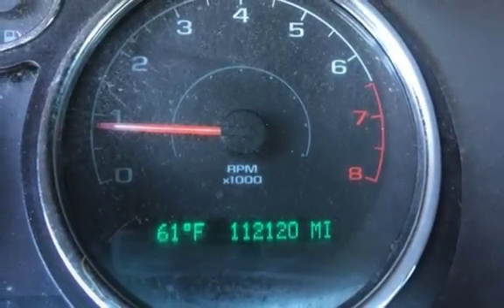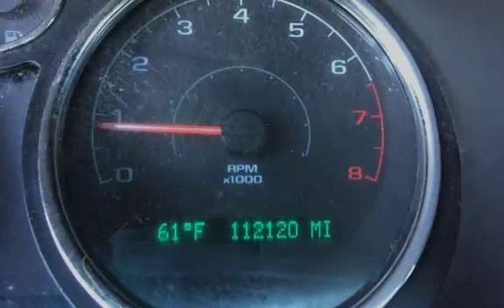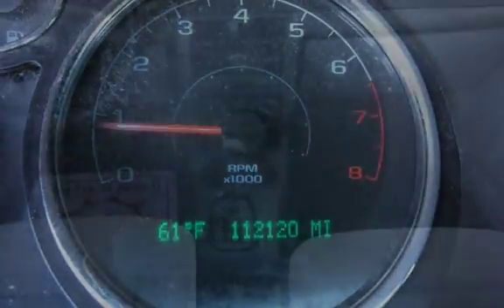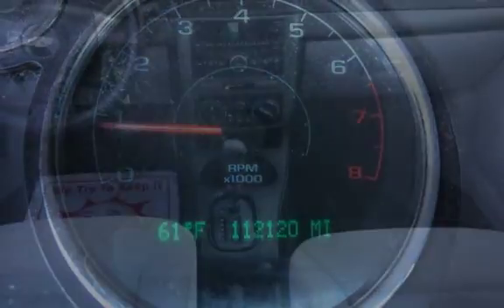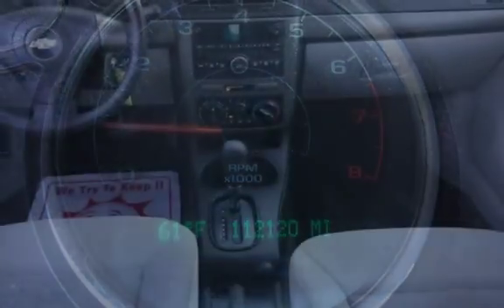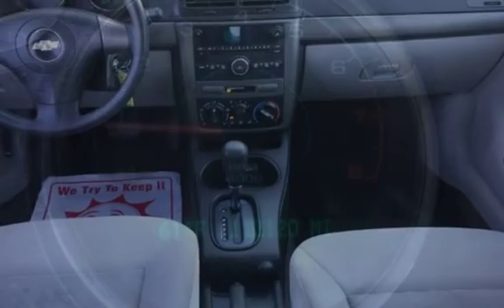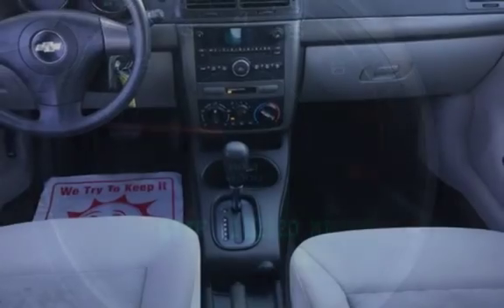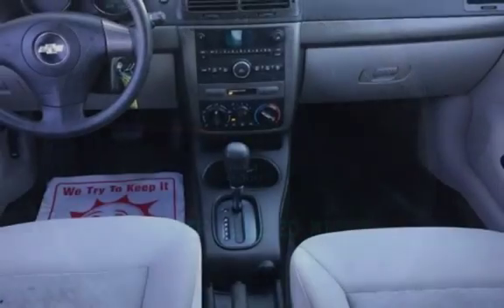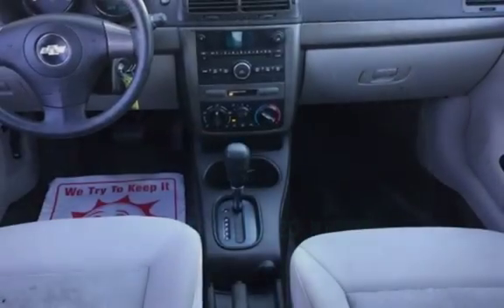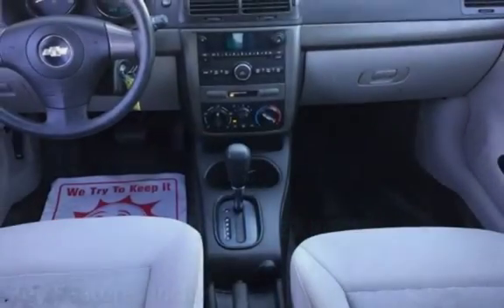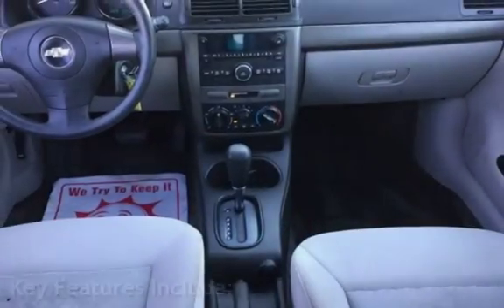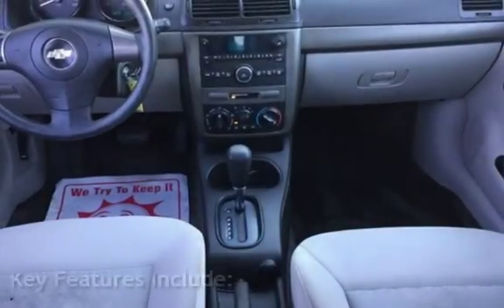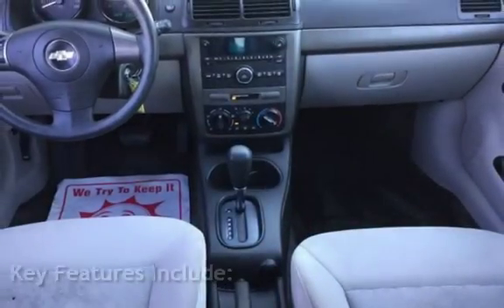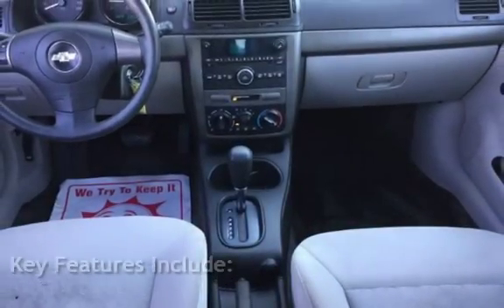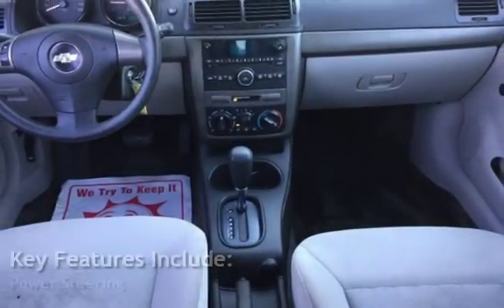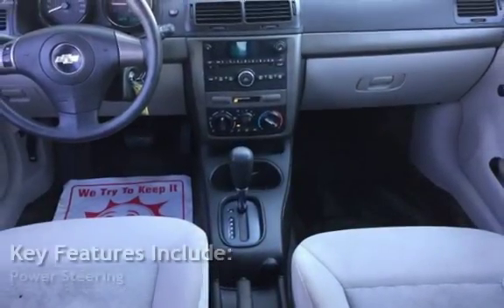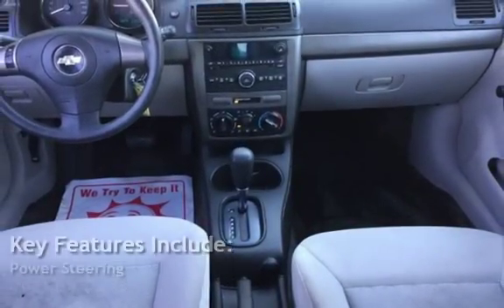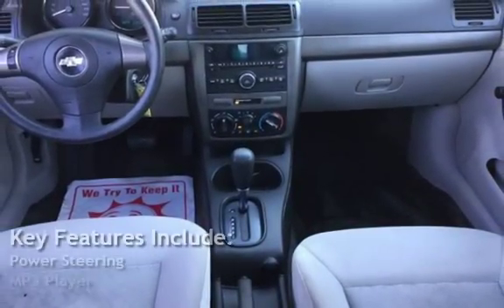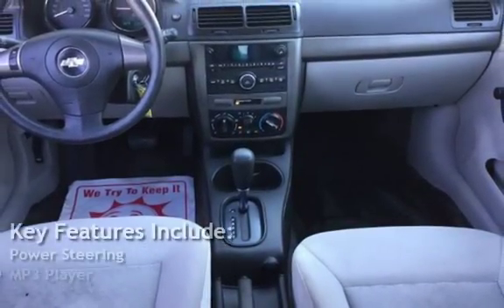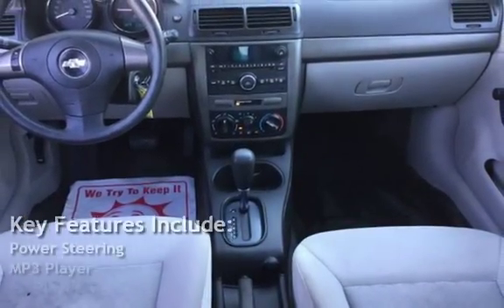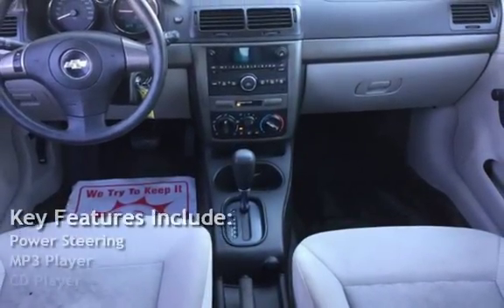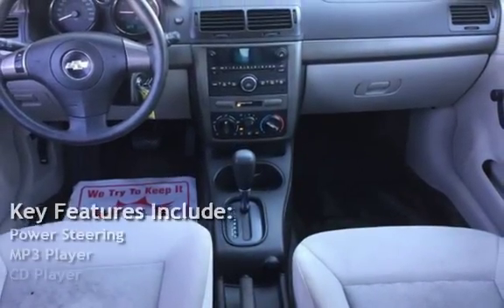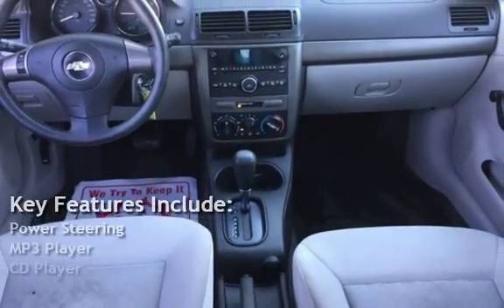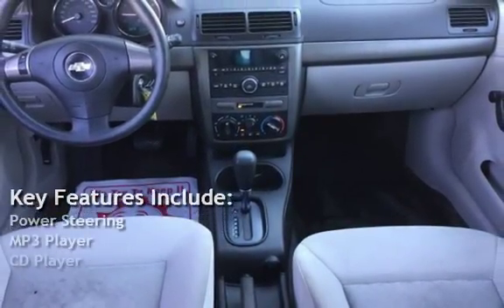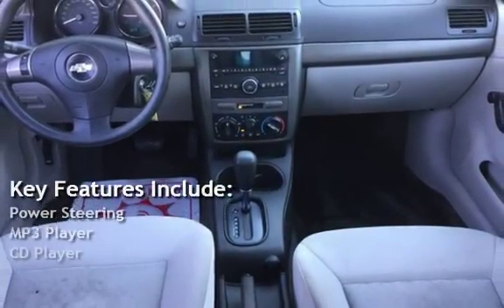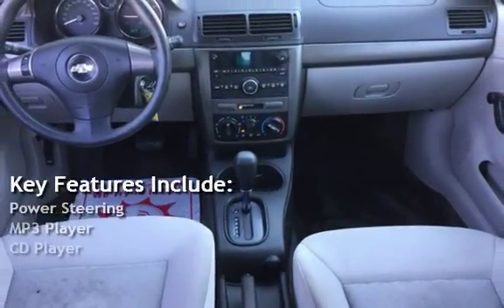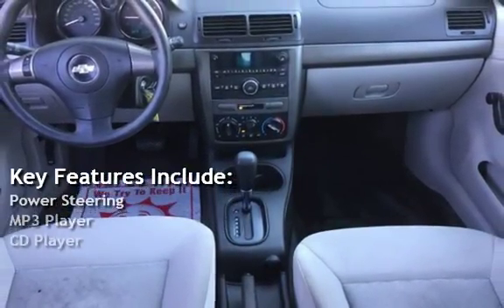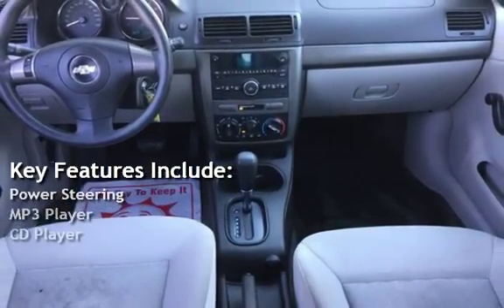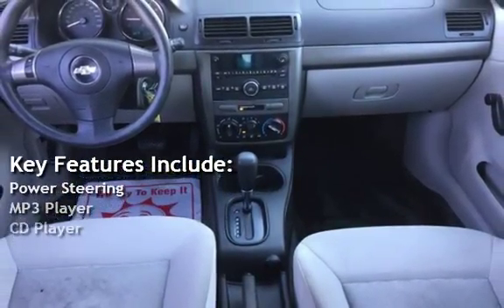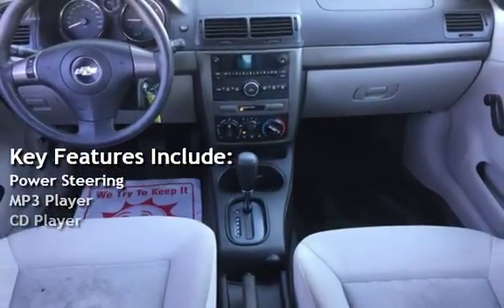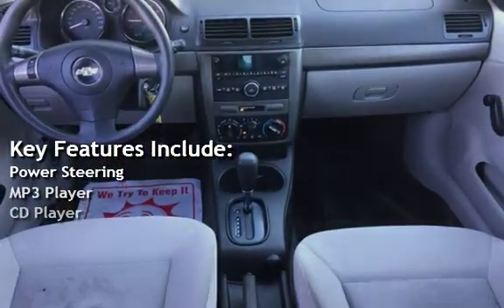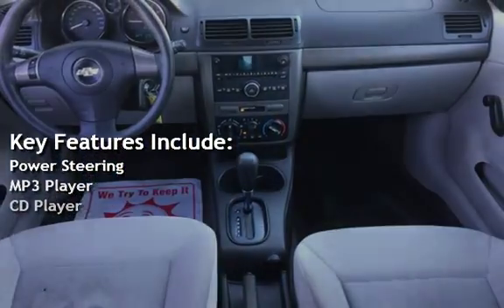Key features include power steering, MP3 player, and CD player.